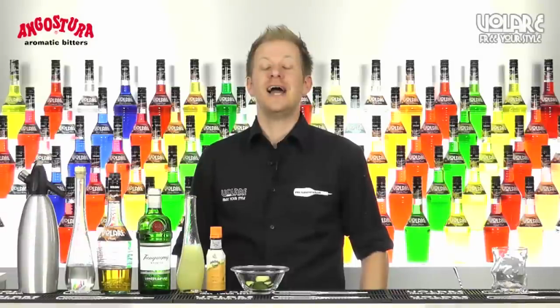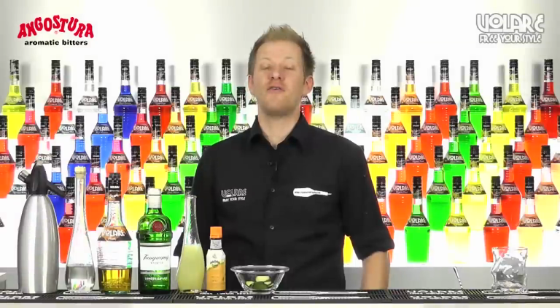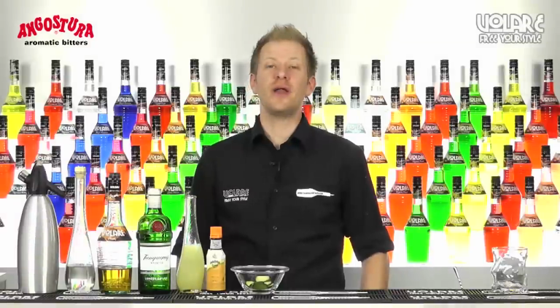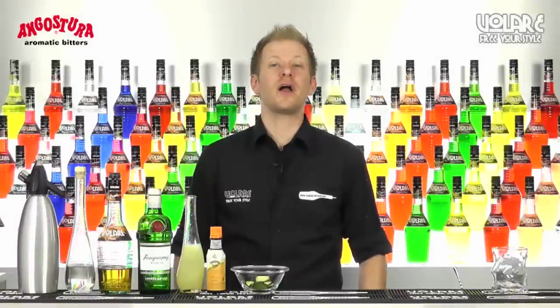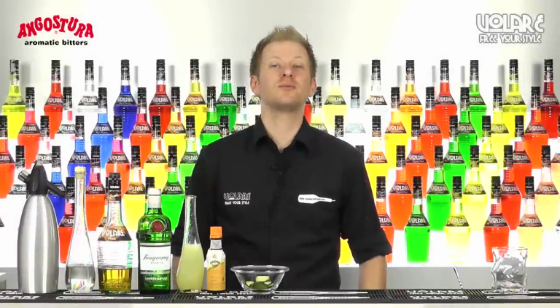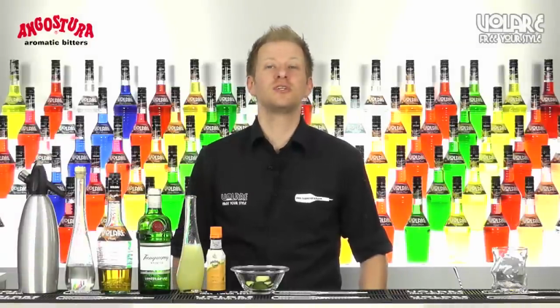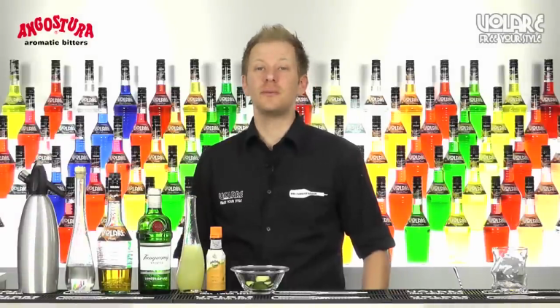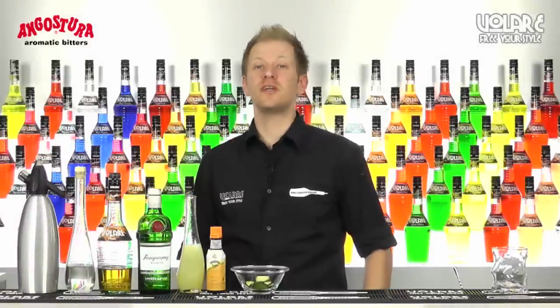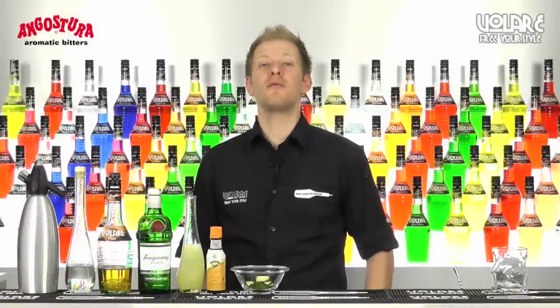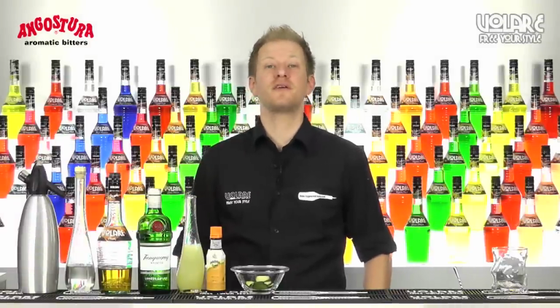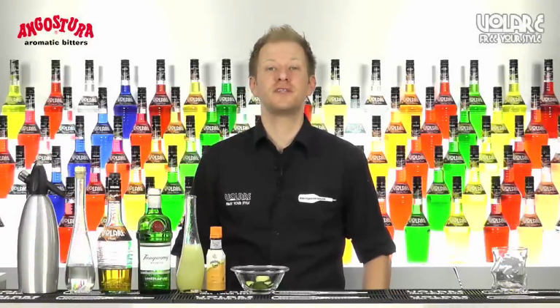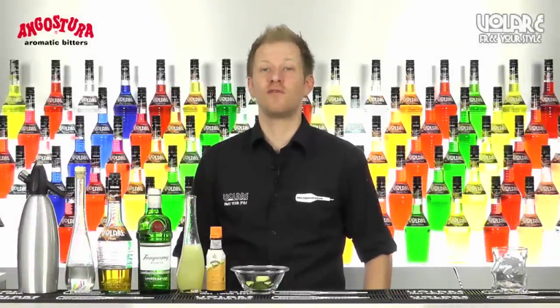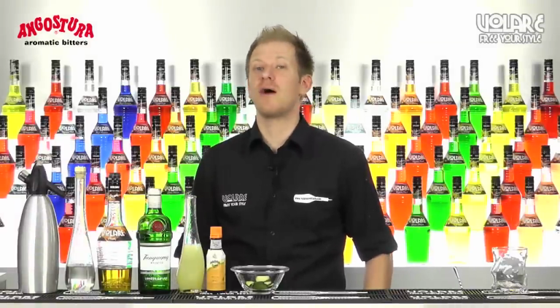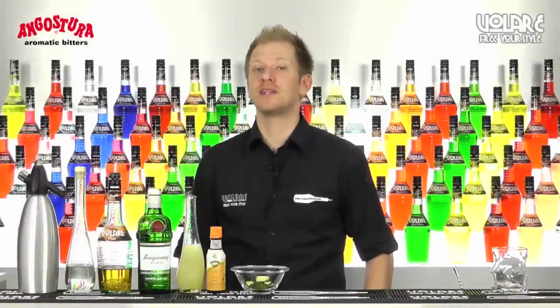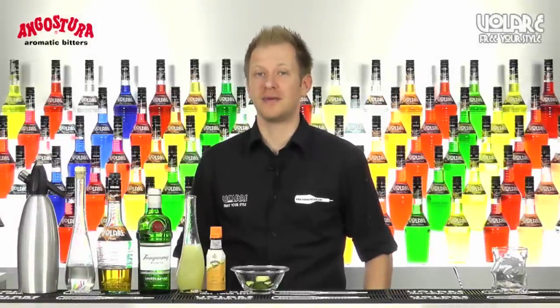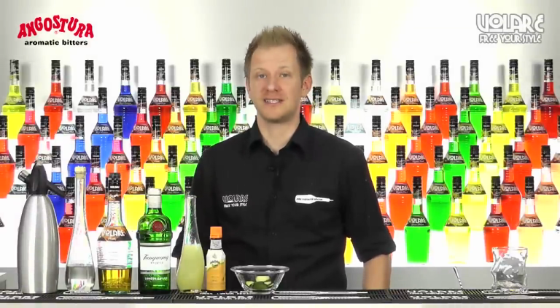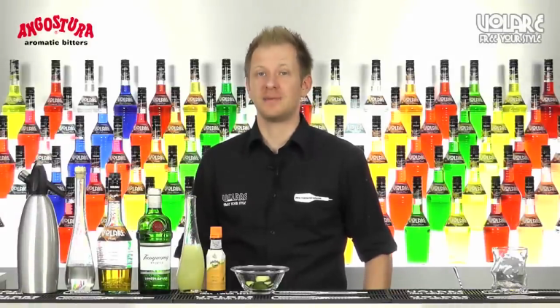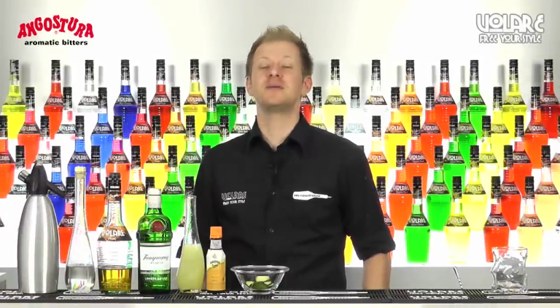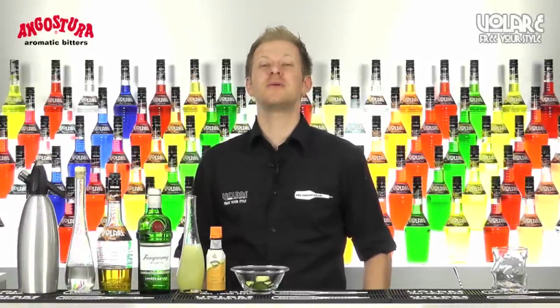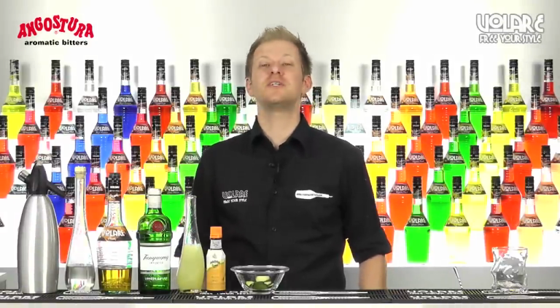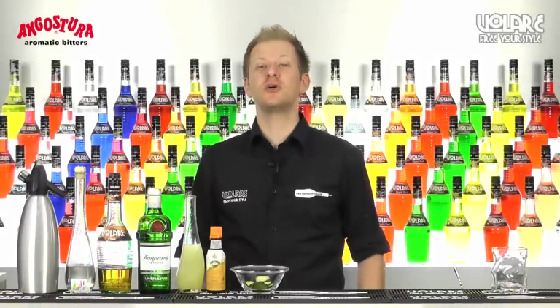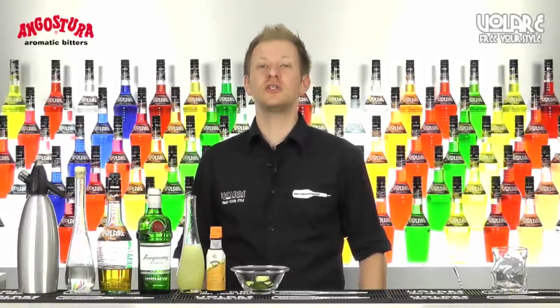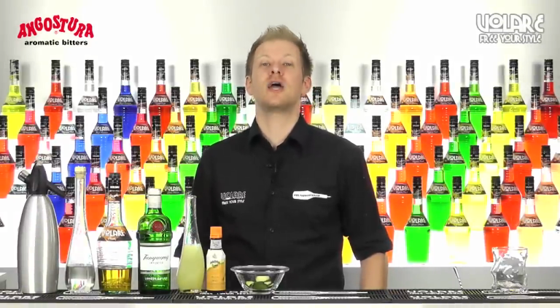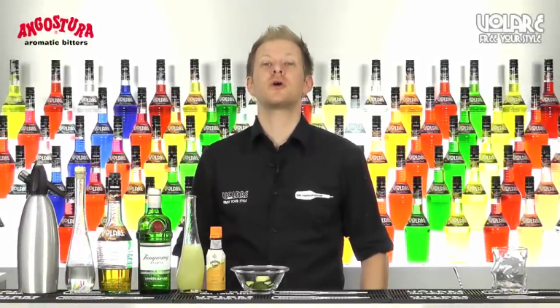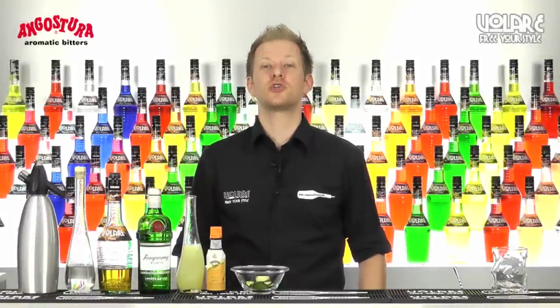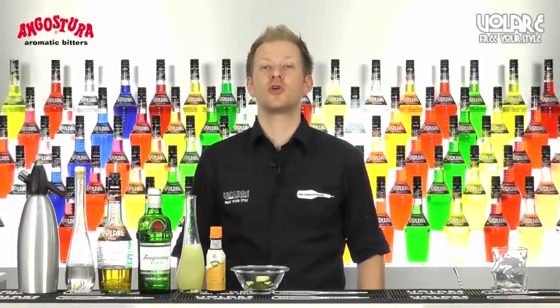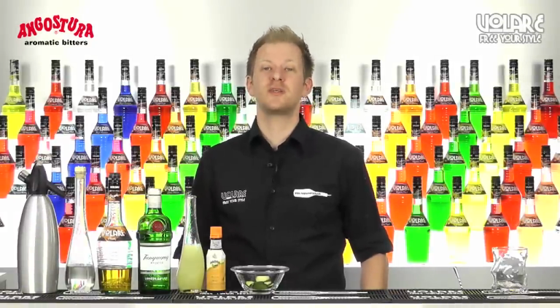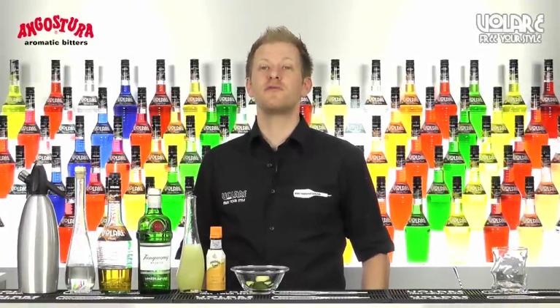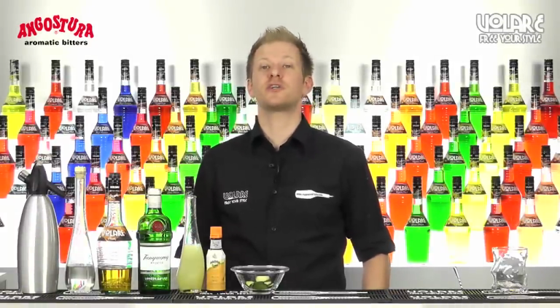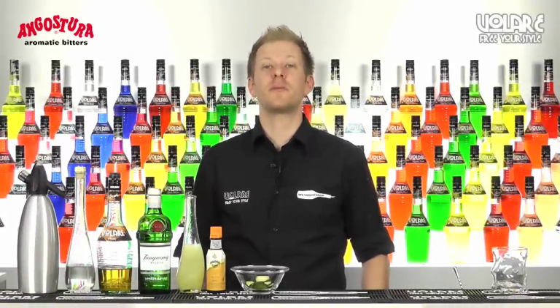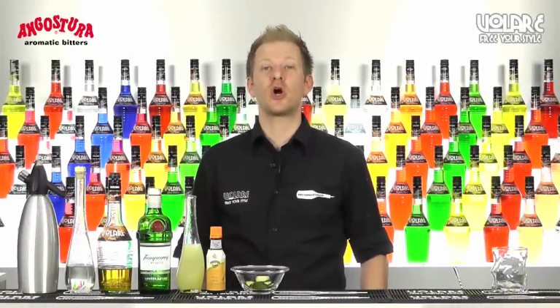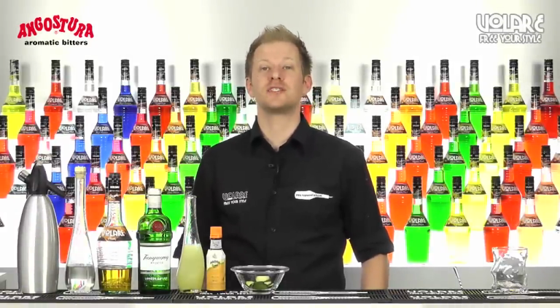Hello everyone and welcome to episode number 50 of Volari in the Mix. My name is Gianluigi Bosco and today I'm going to show you the recipe for Summer Collins.